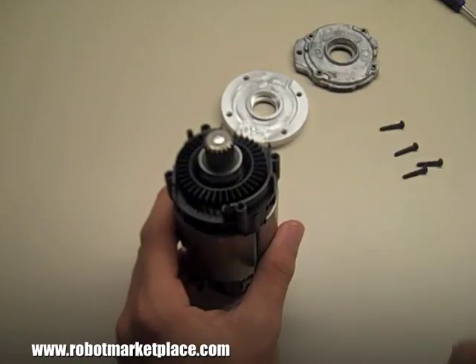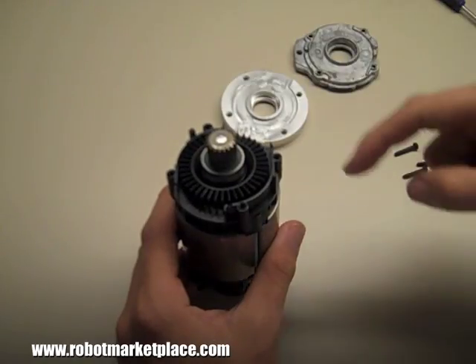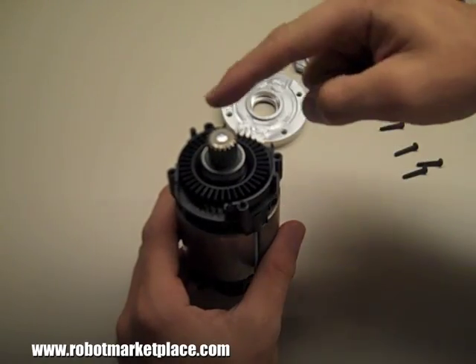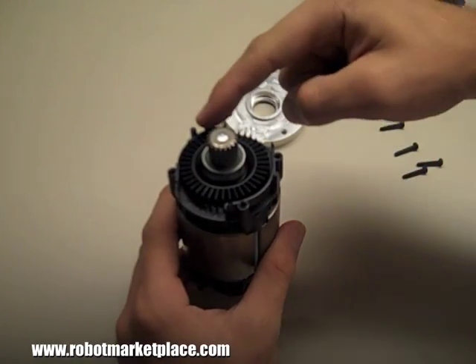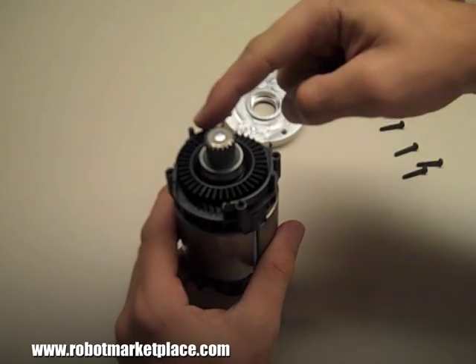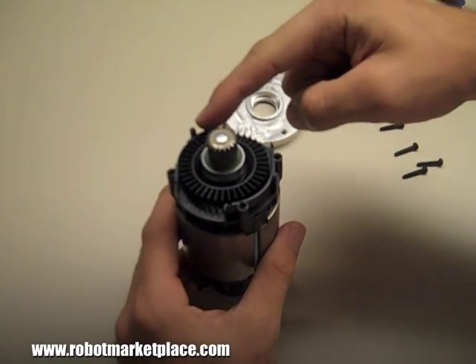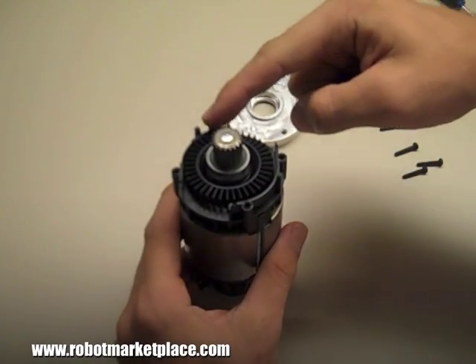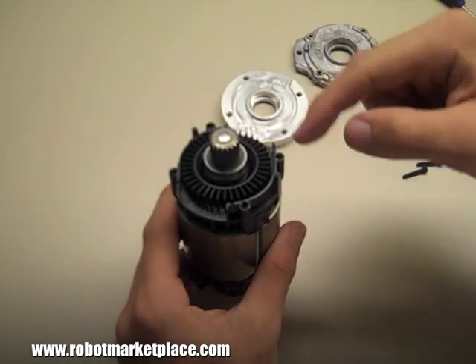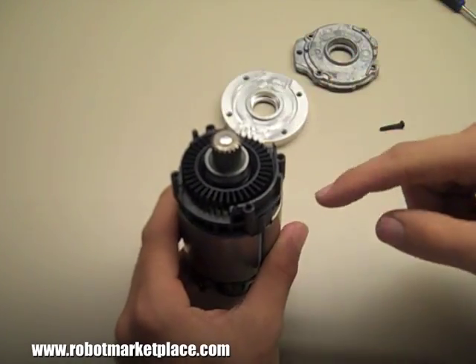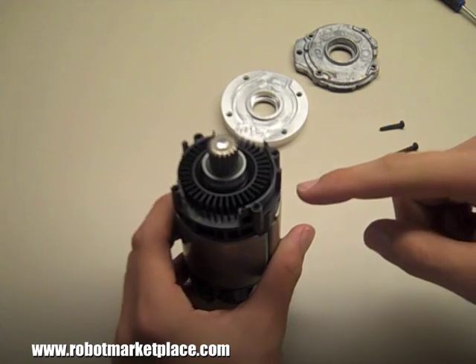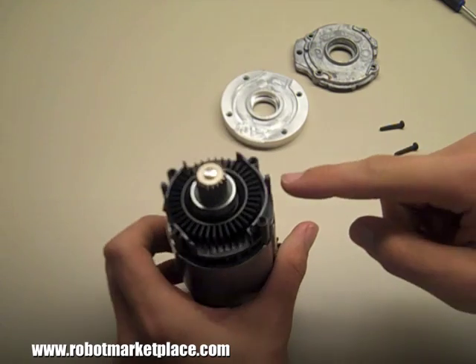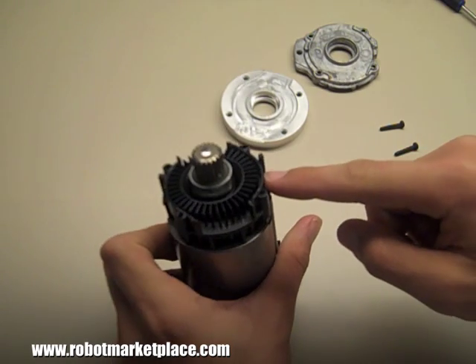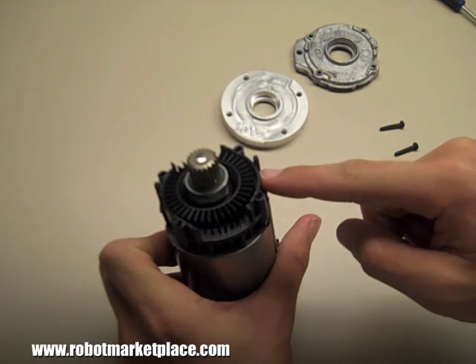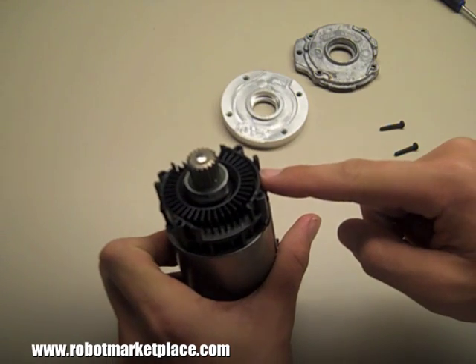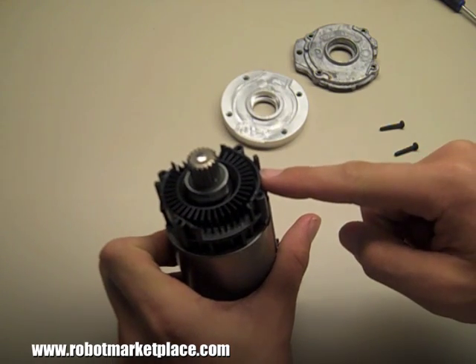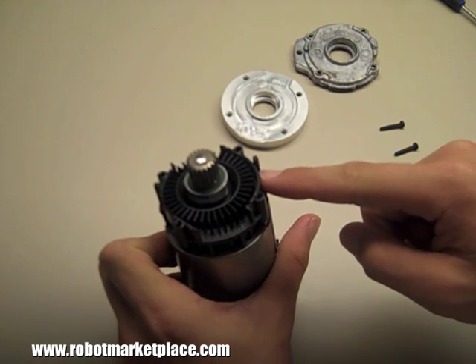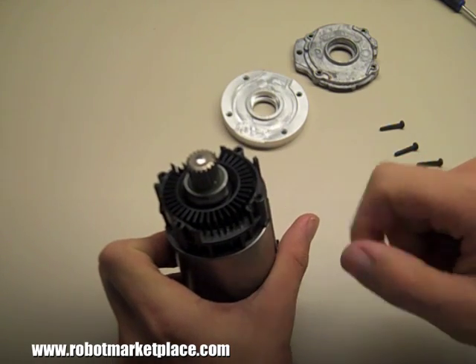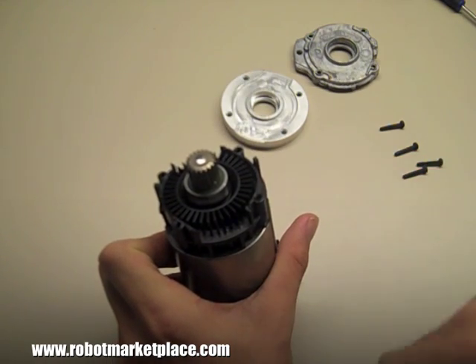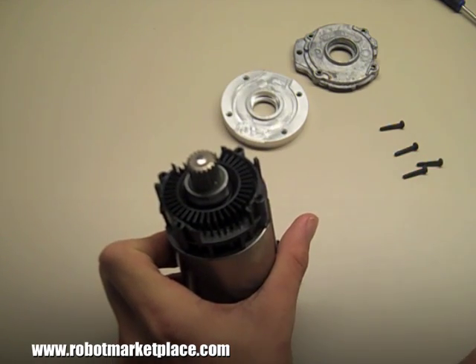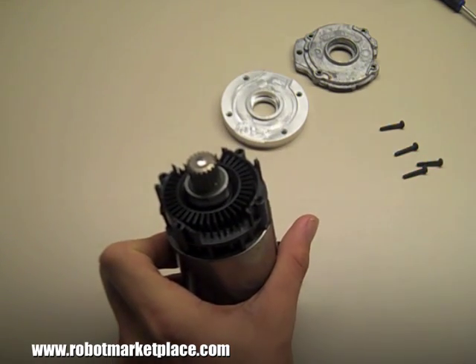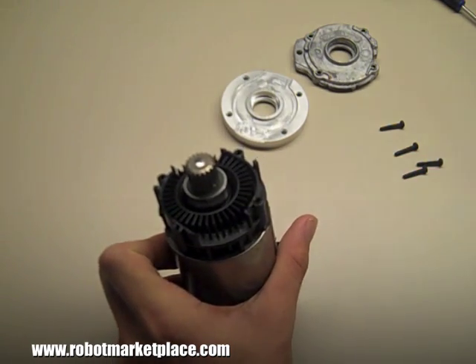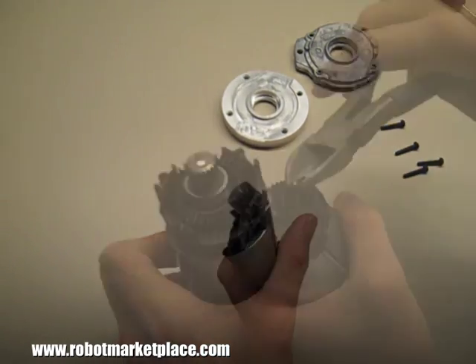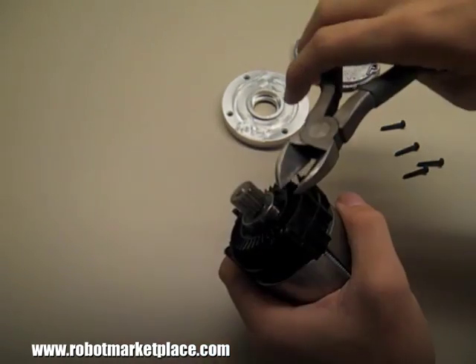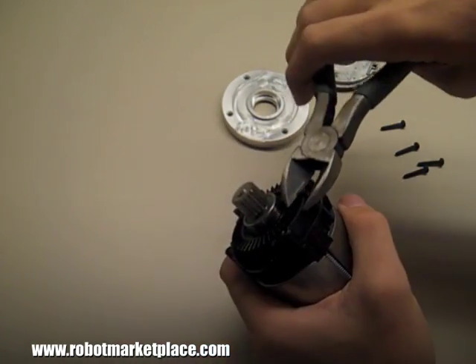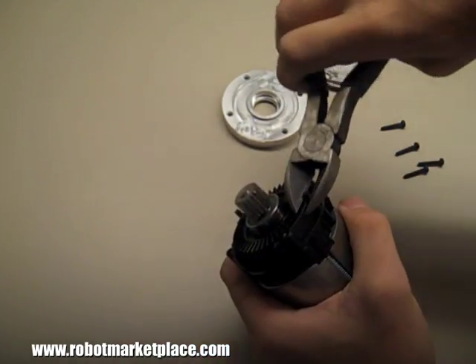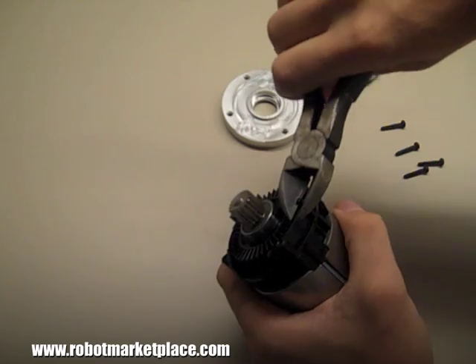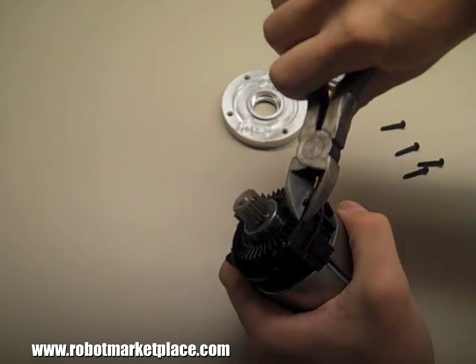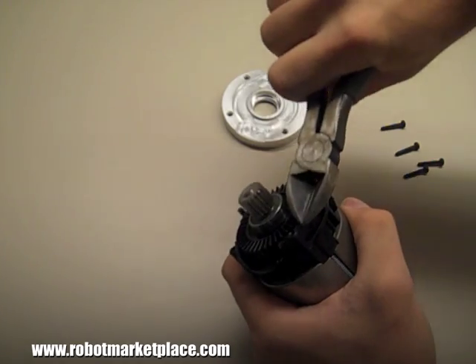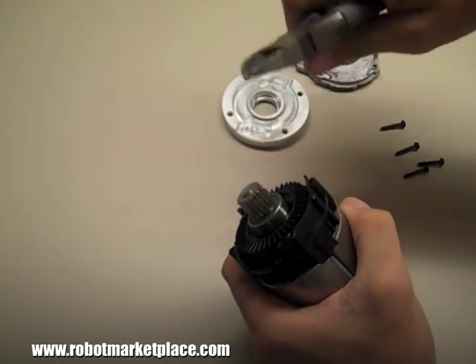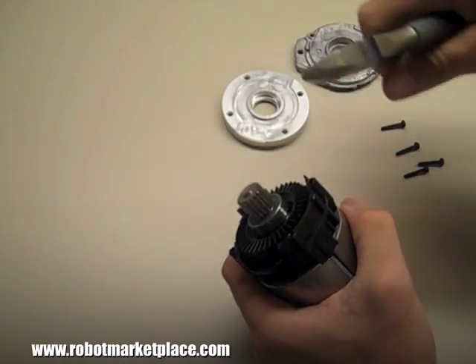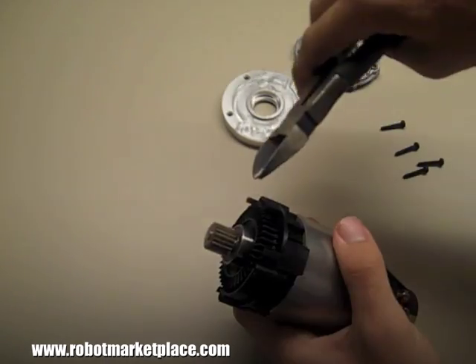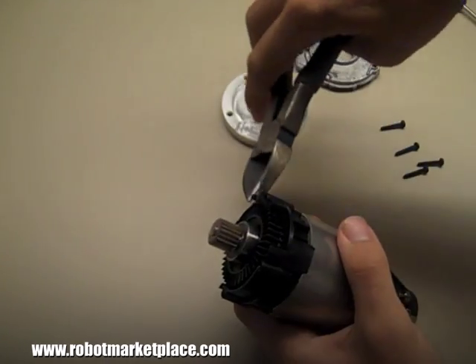There are two small plastic tabs that interface with the old plate that you will need to snip off. The plastic is soft, so this shouldn't be difficult.